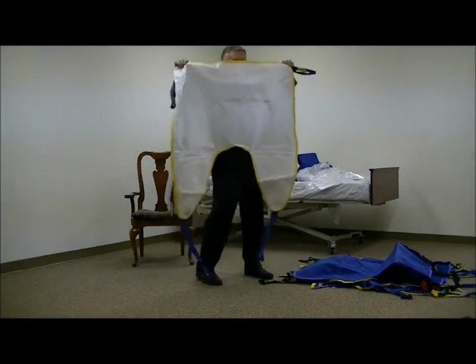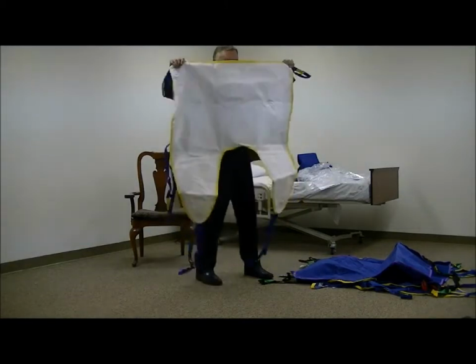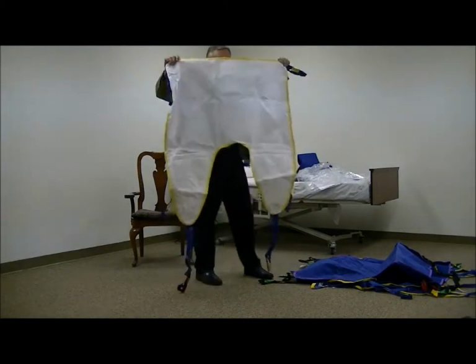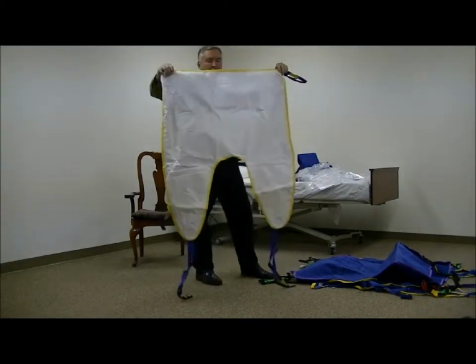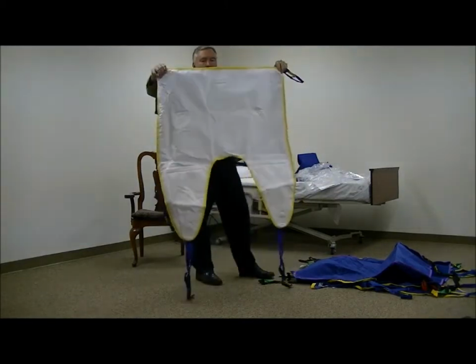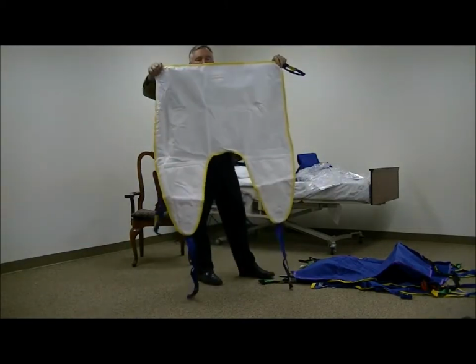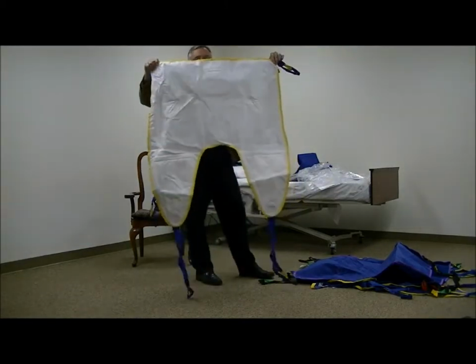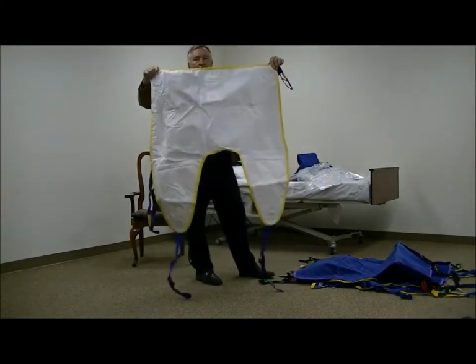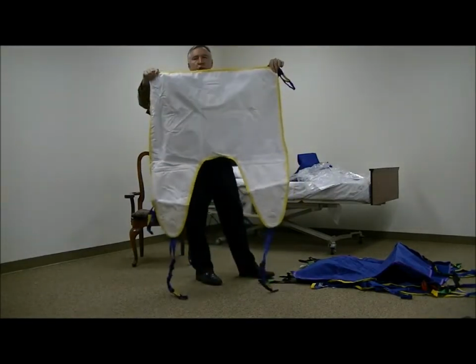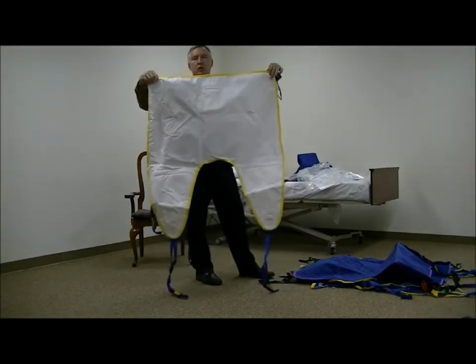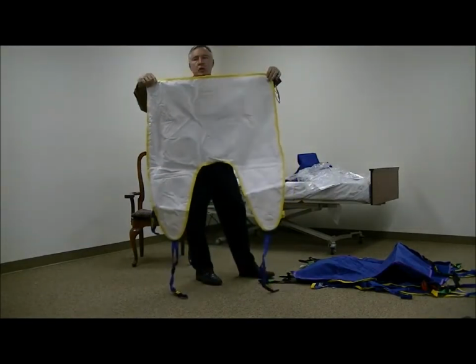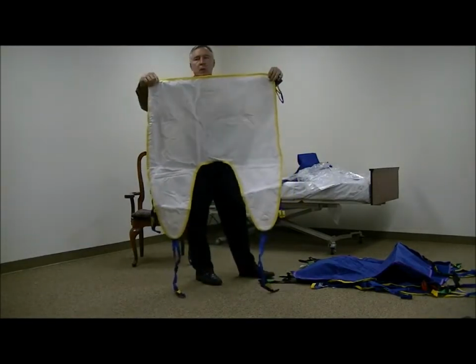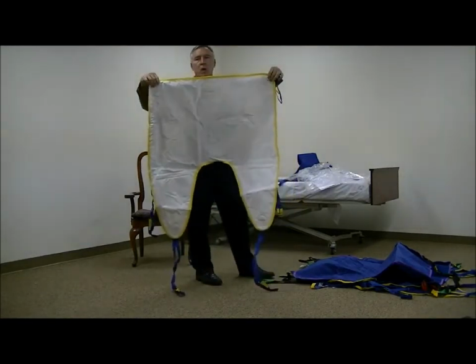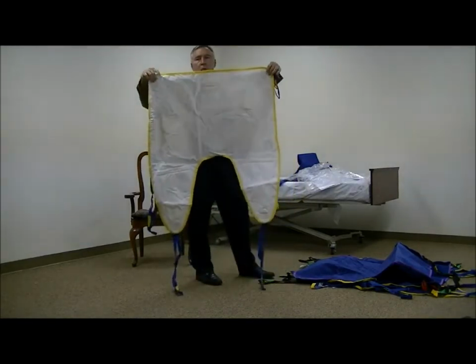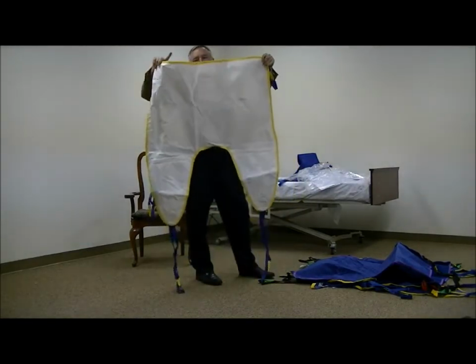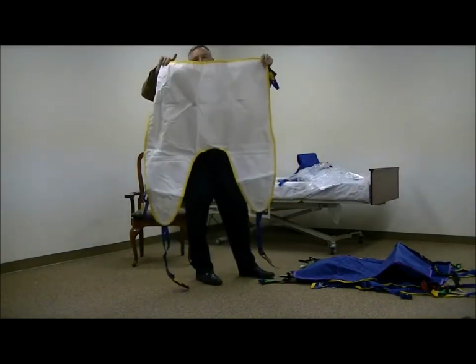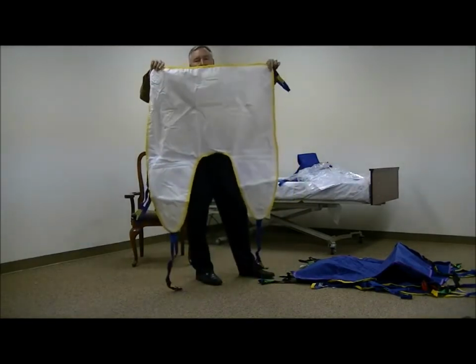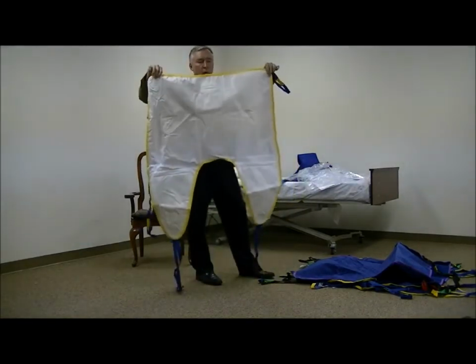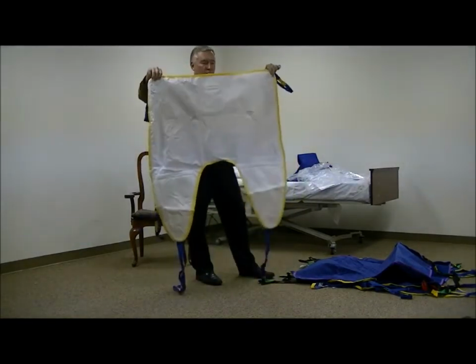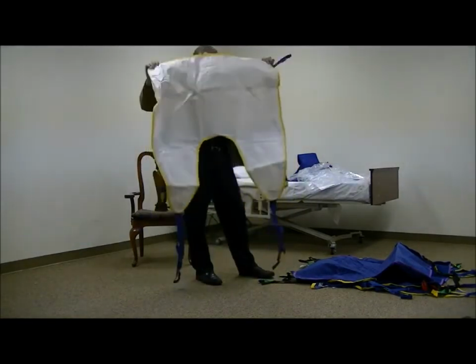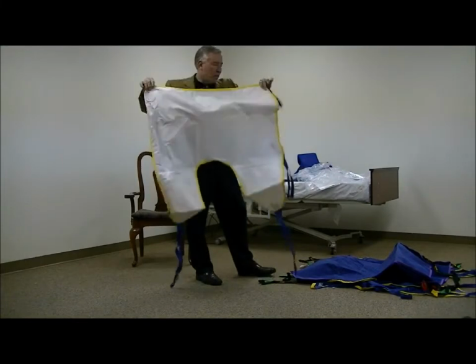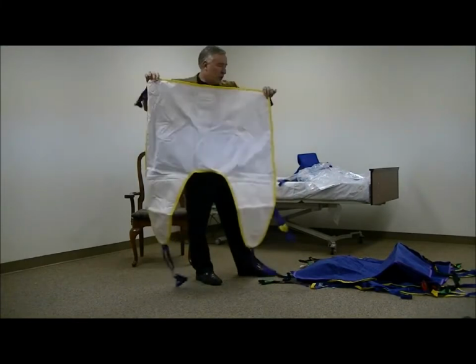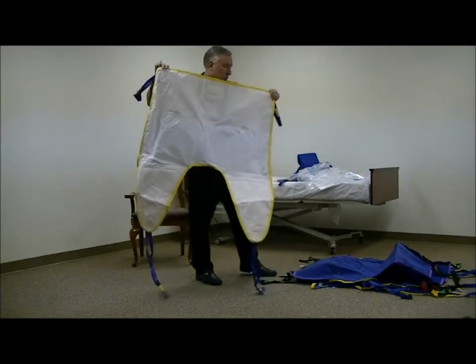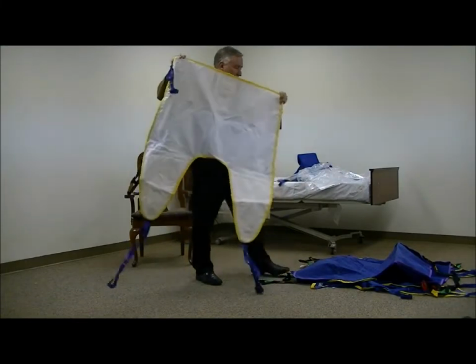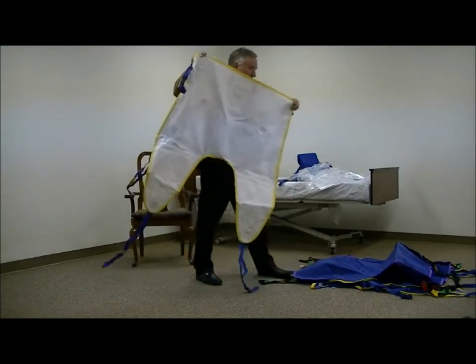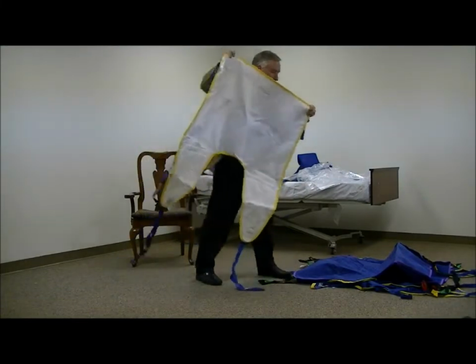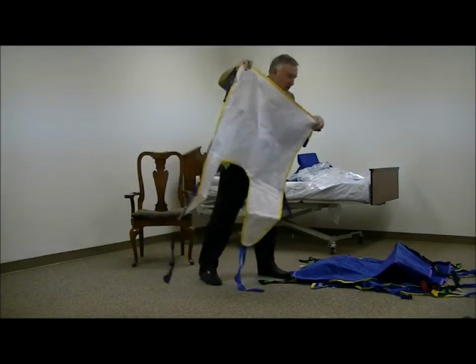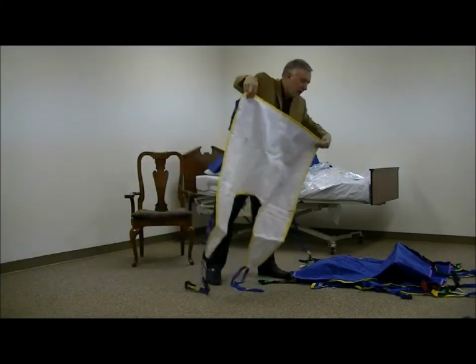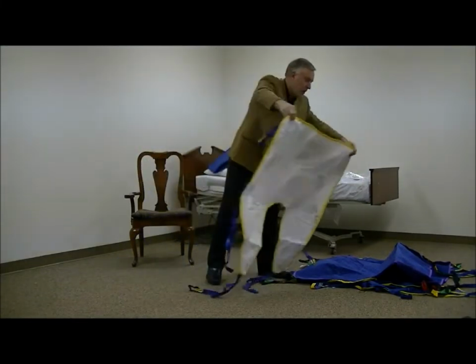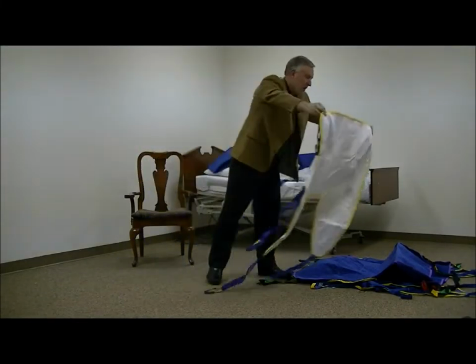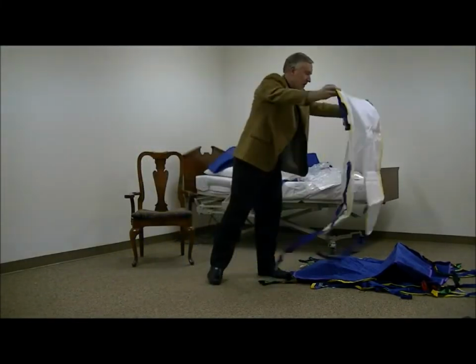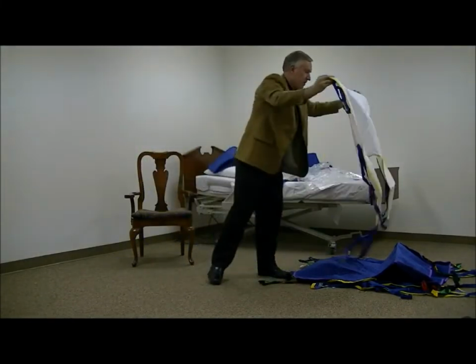Now they're available with the universal support or with the head support. We'll be showing you some other versions of that here in a minute.